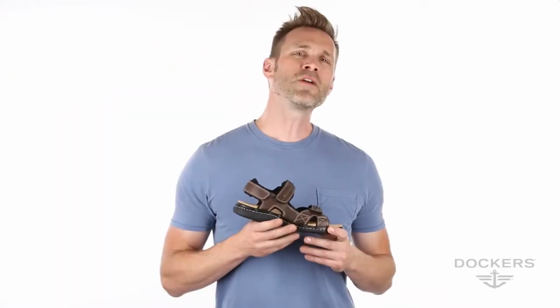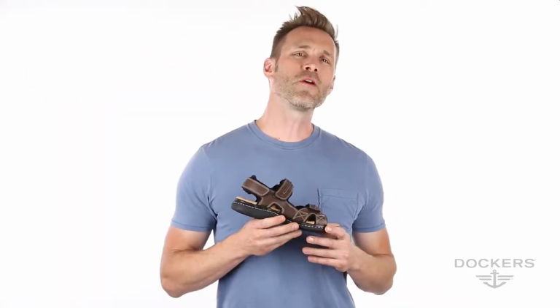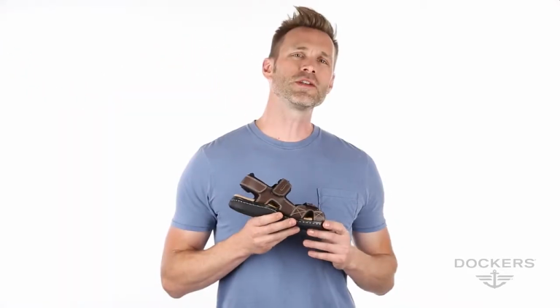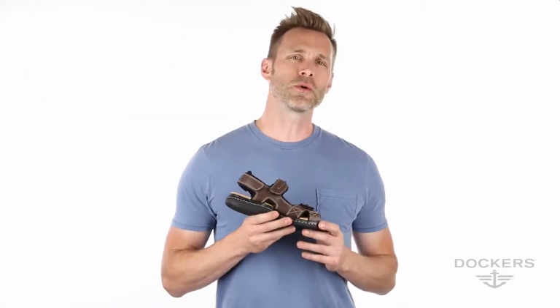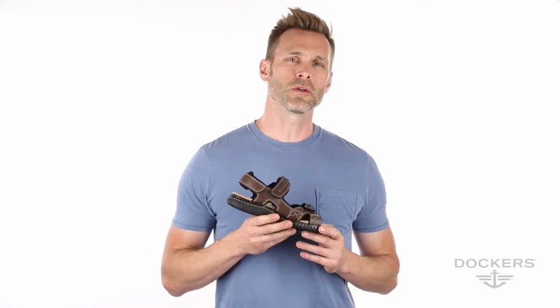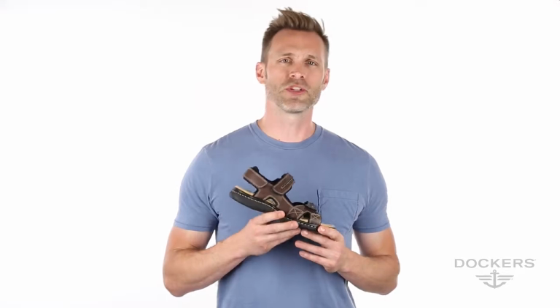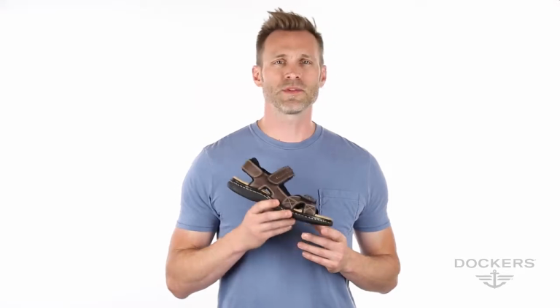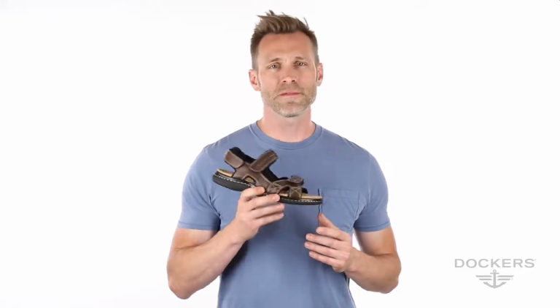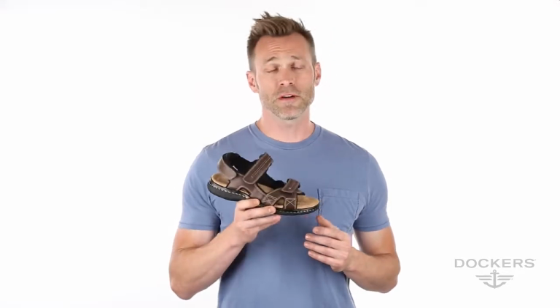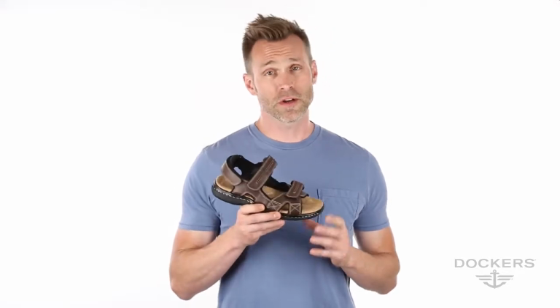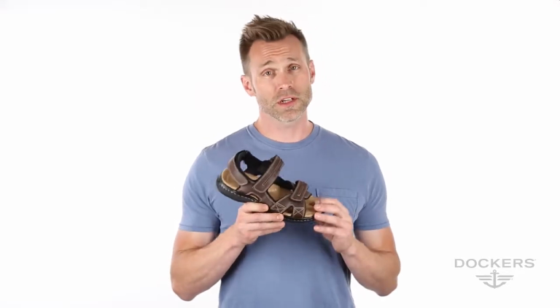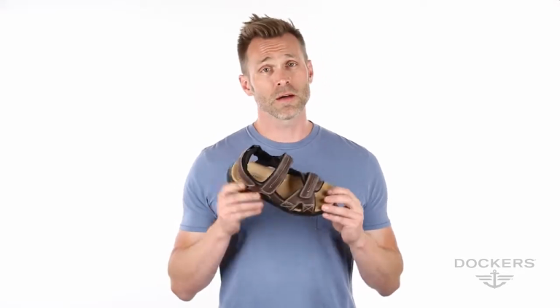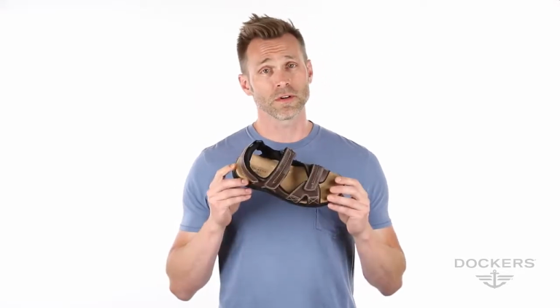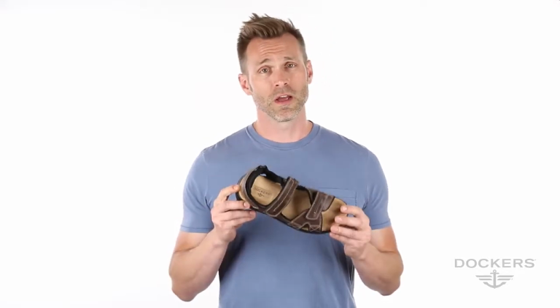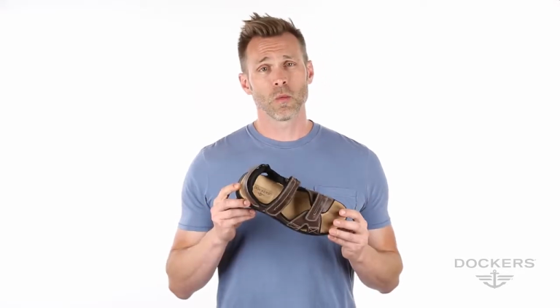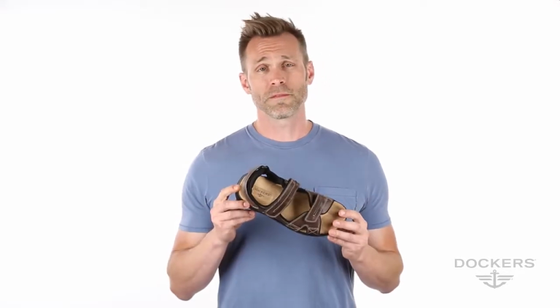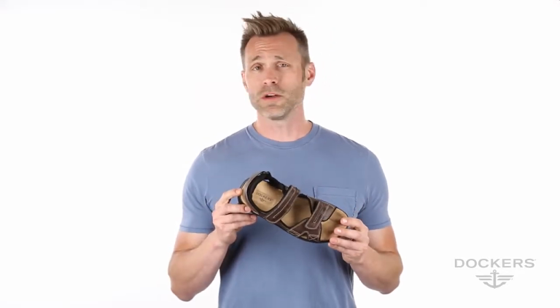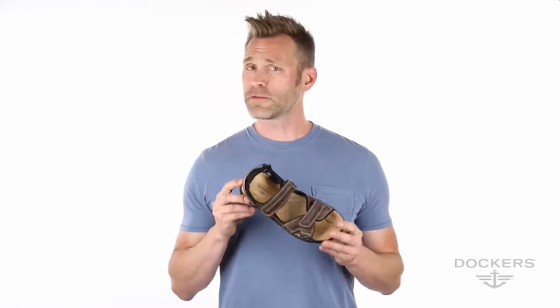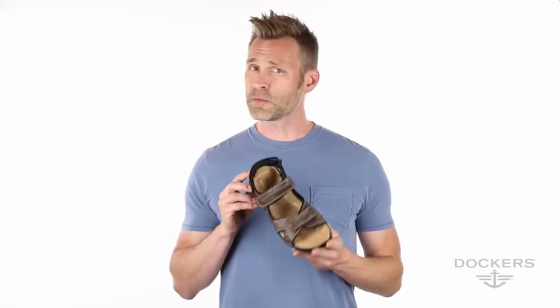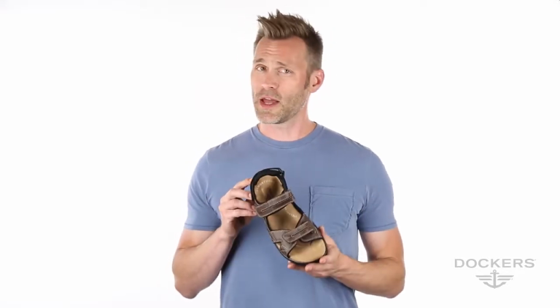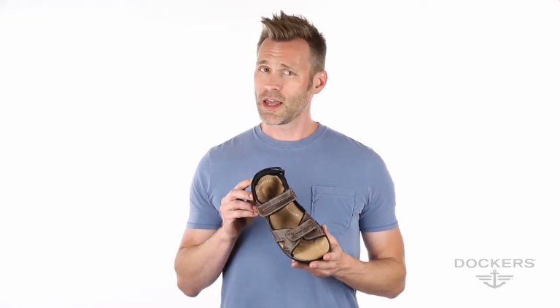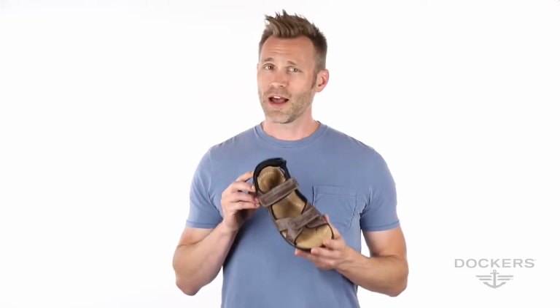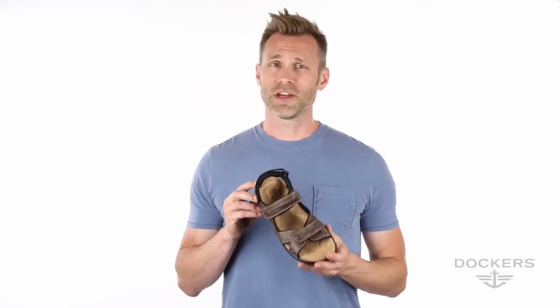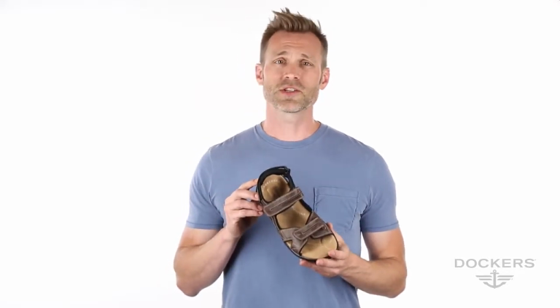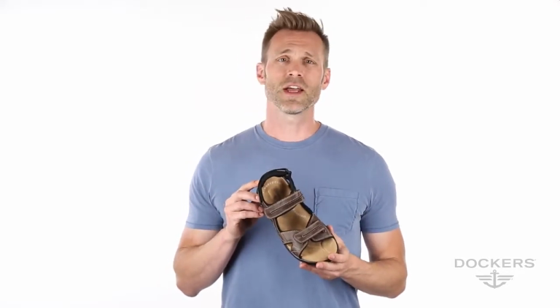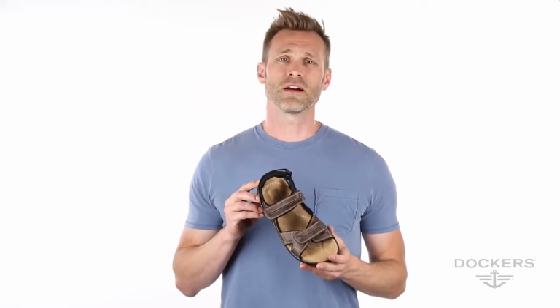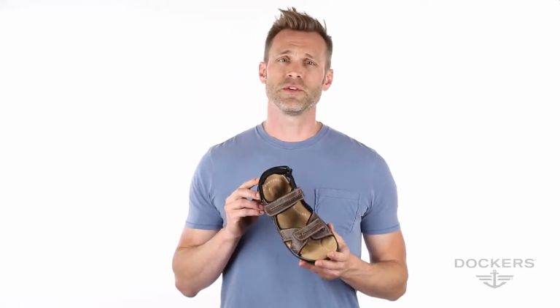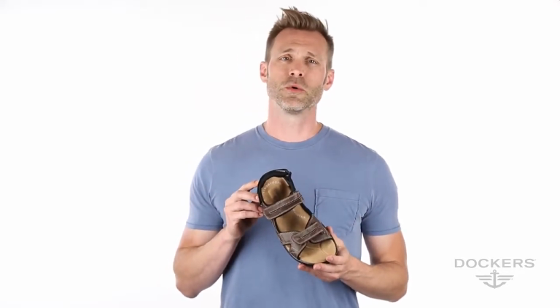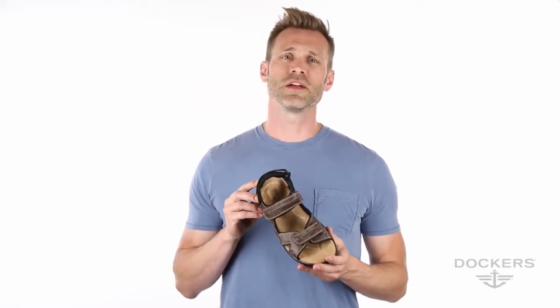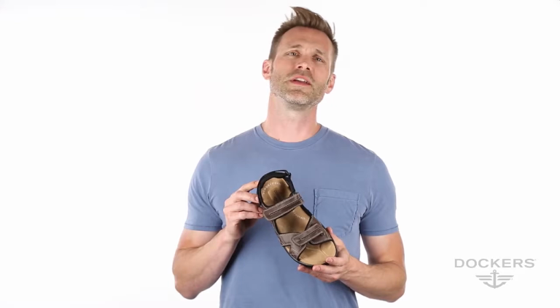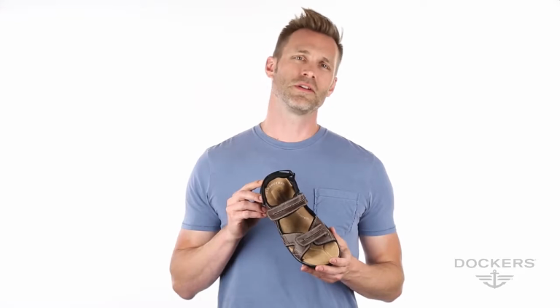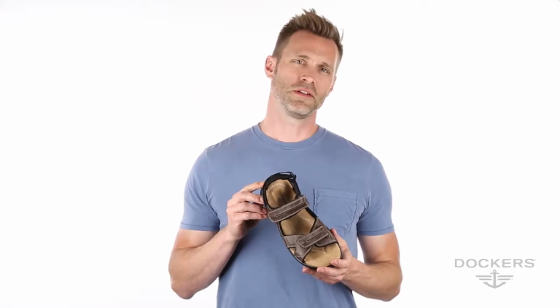A memory foam insole shapes to the foot for instant comfort, while the Fusion footbed adds an extra layer of dual density cushion.